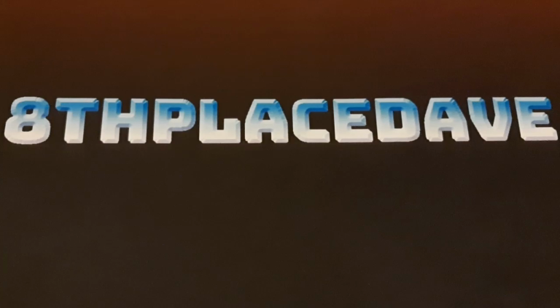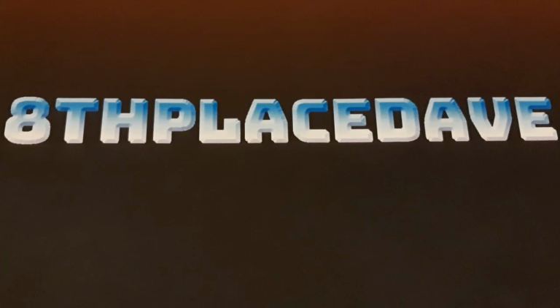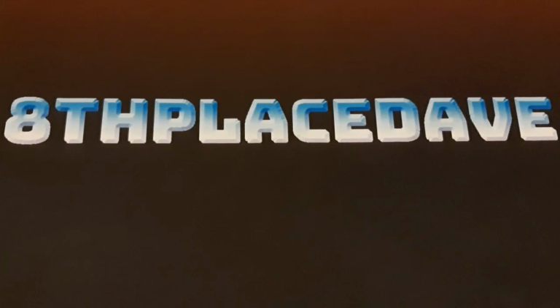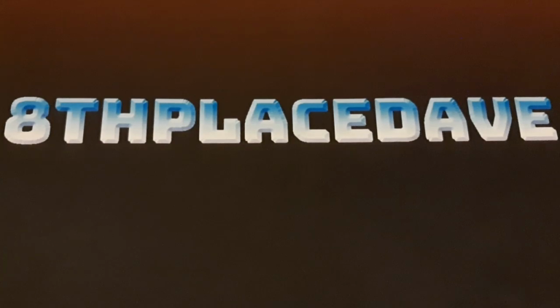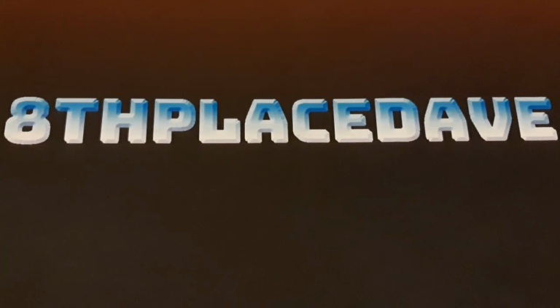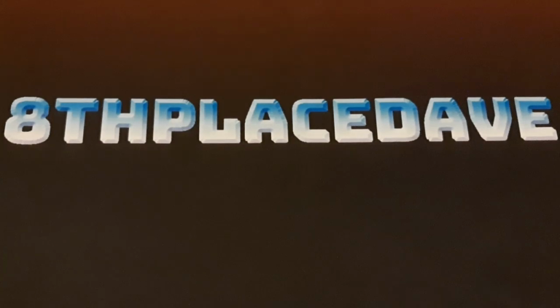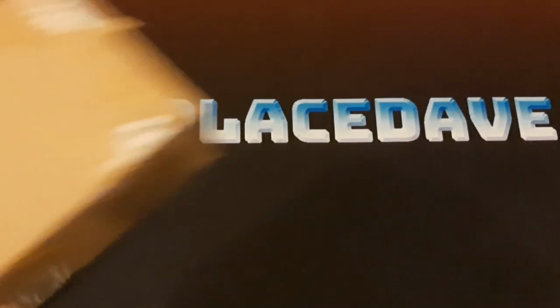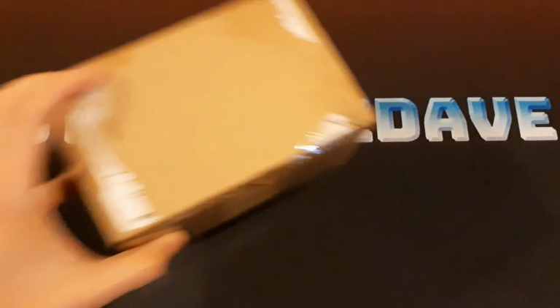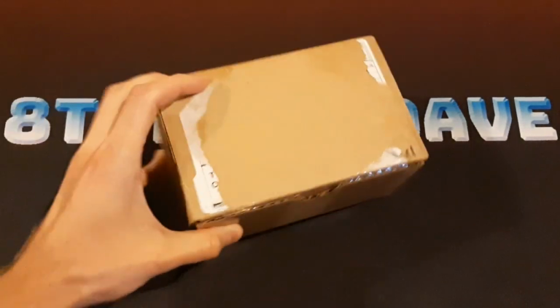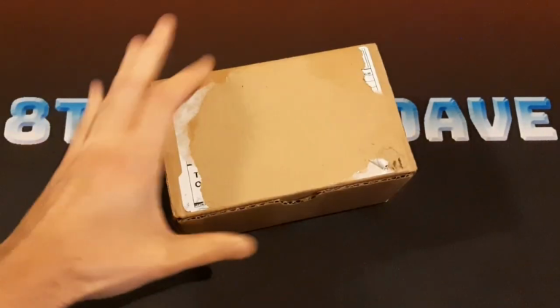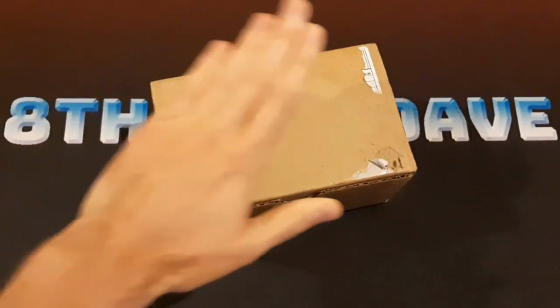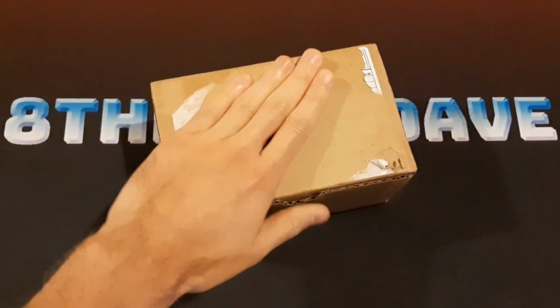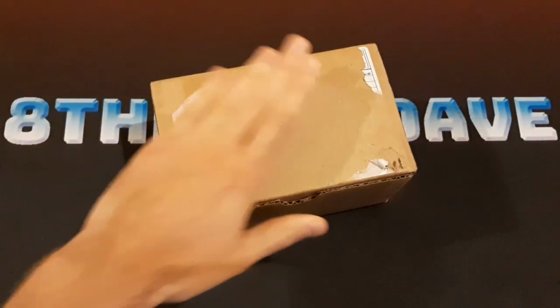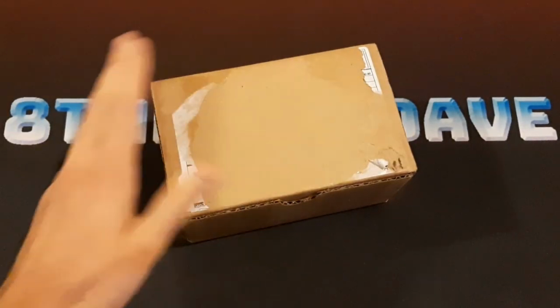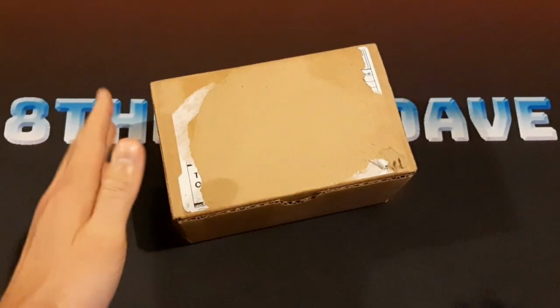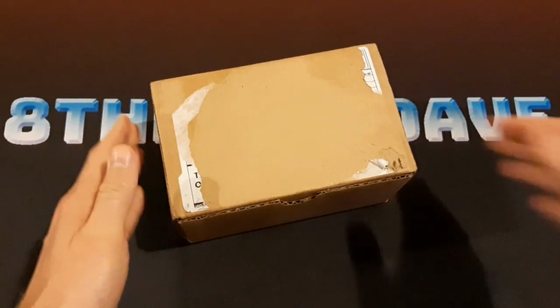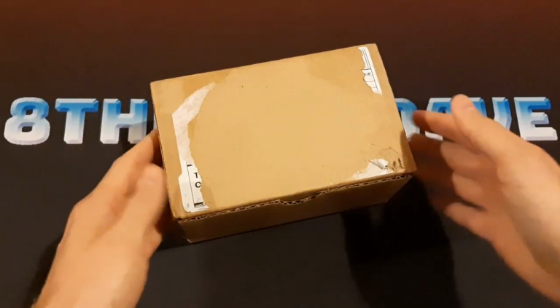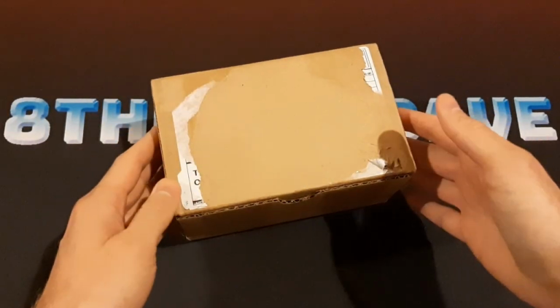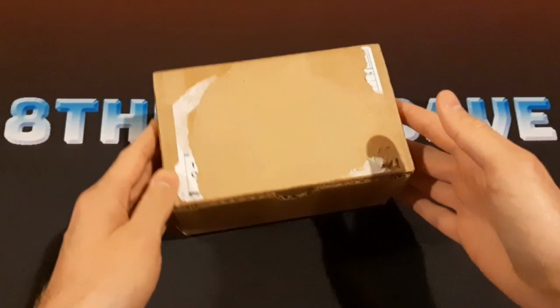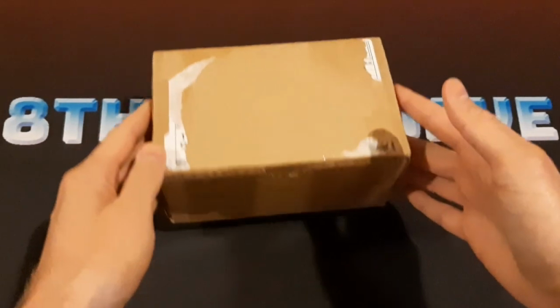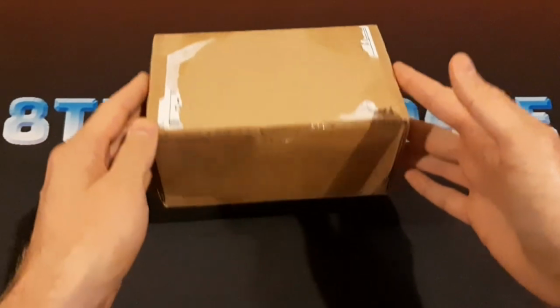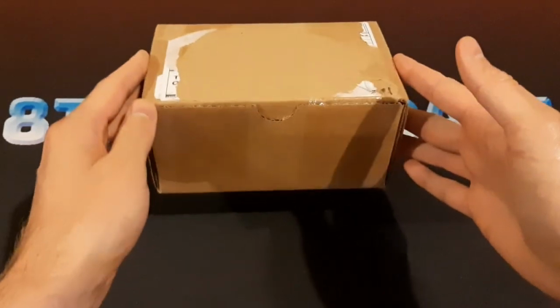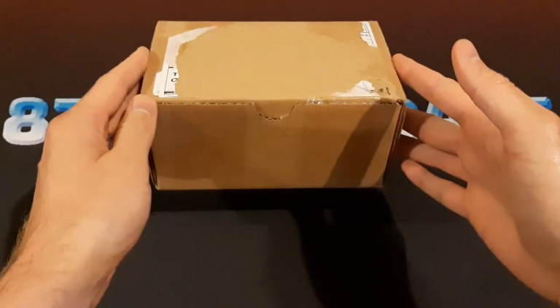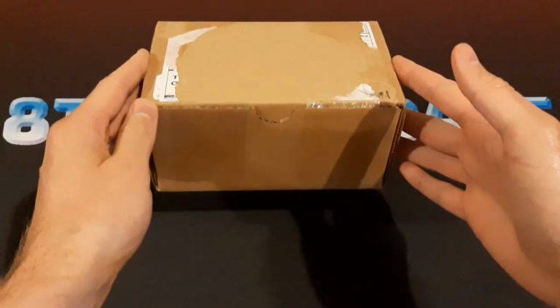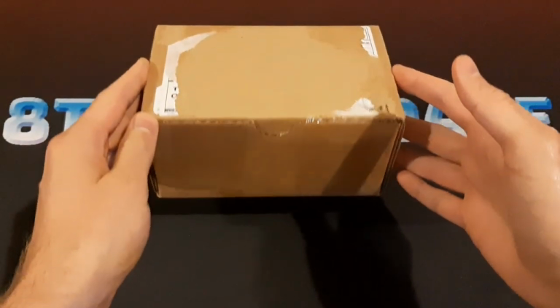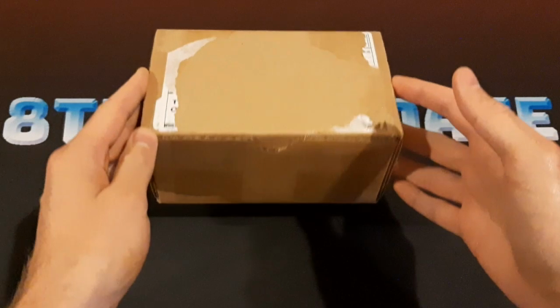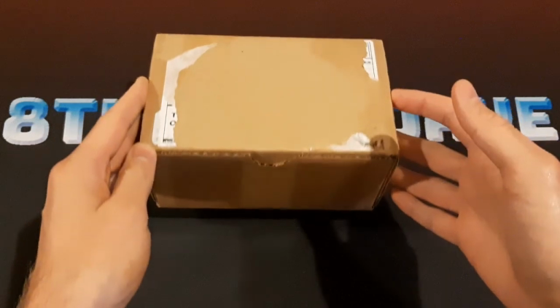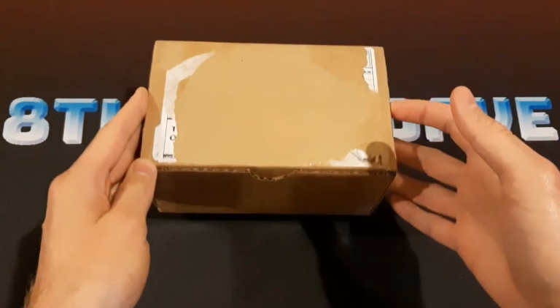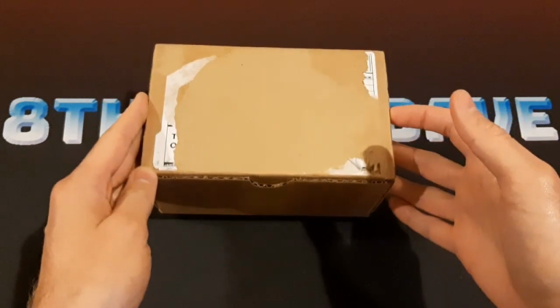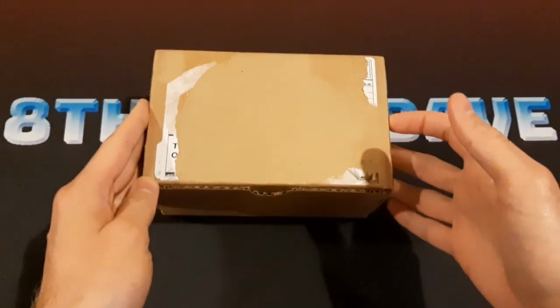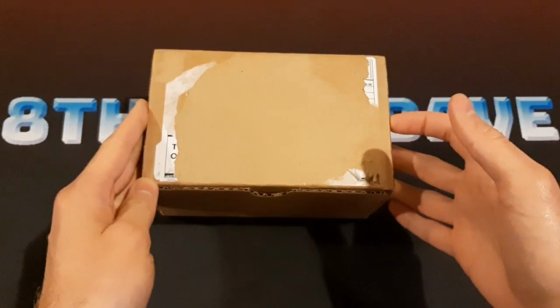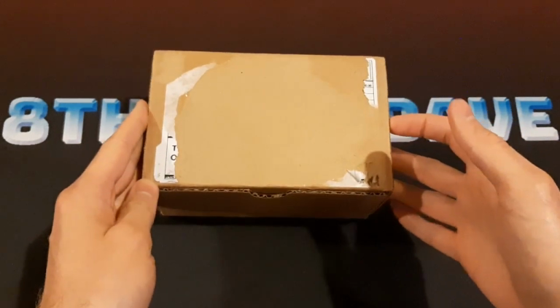Today we have something very cool that we're going to unbox. I received this package in the mail from Dragonshield.